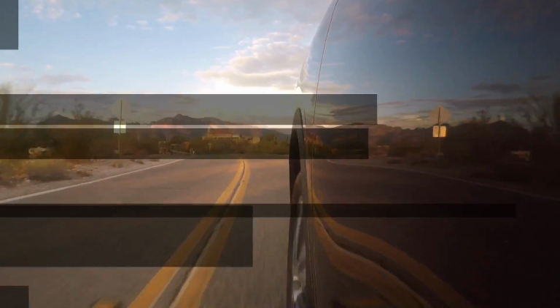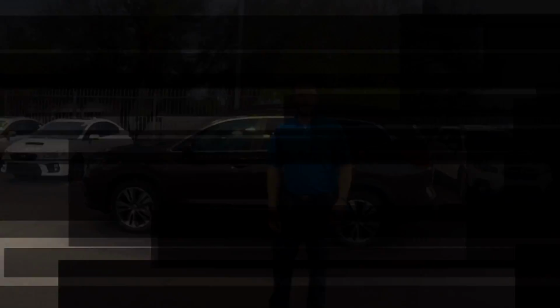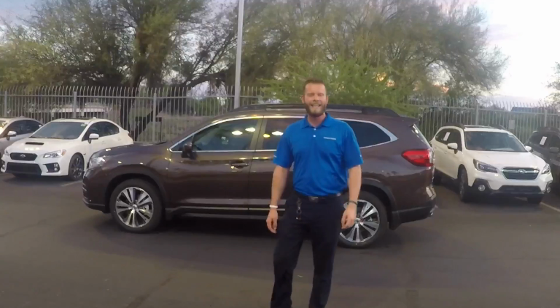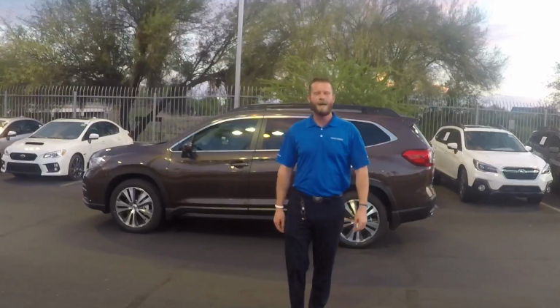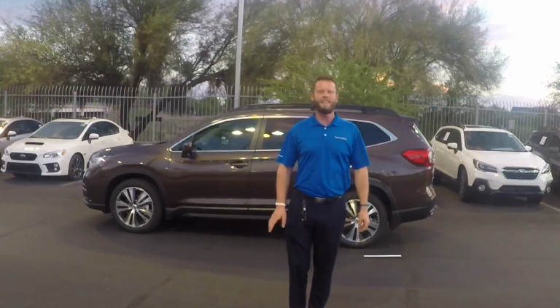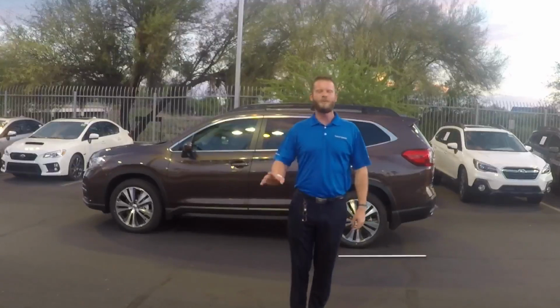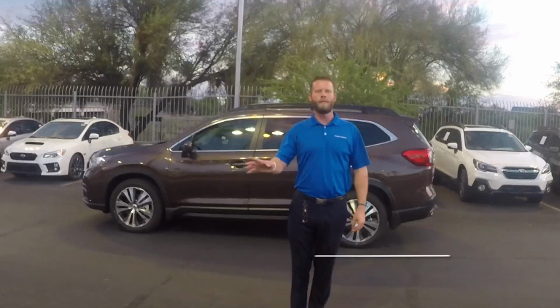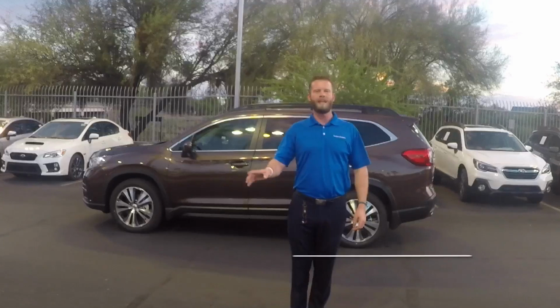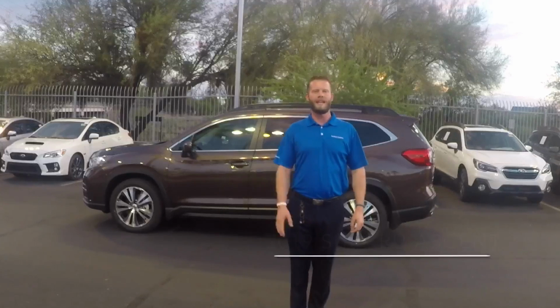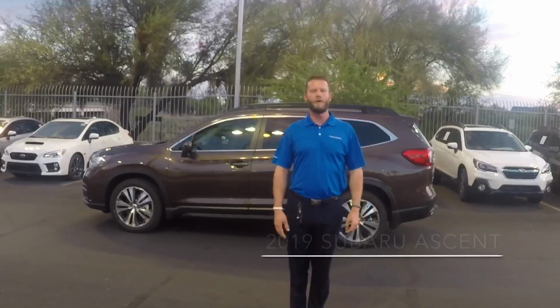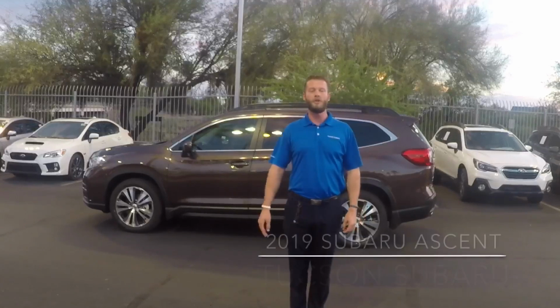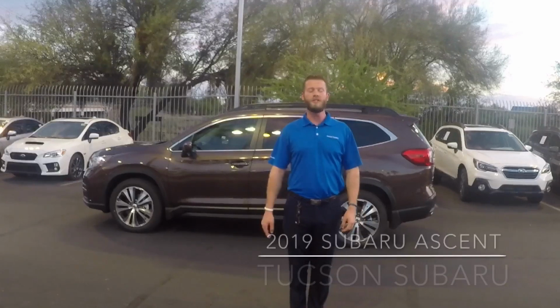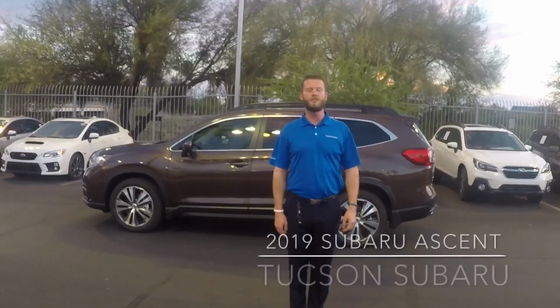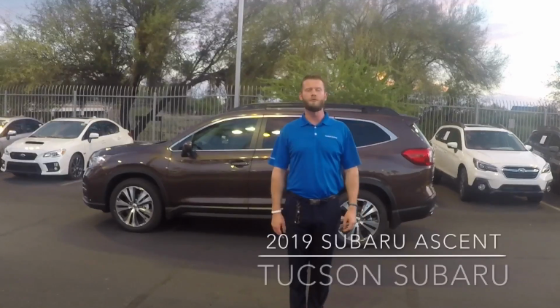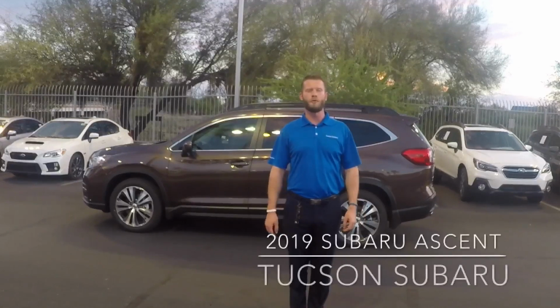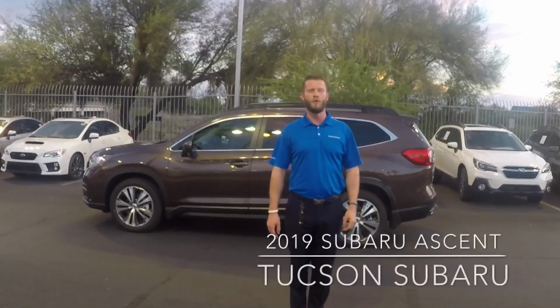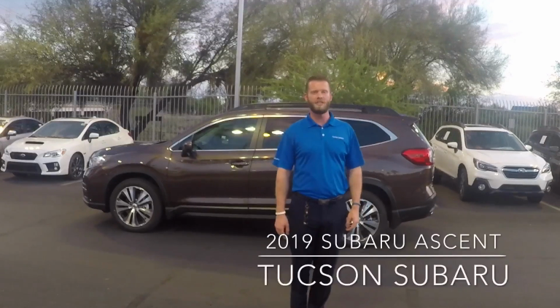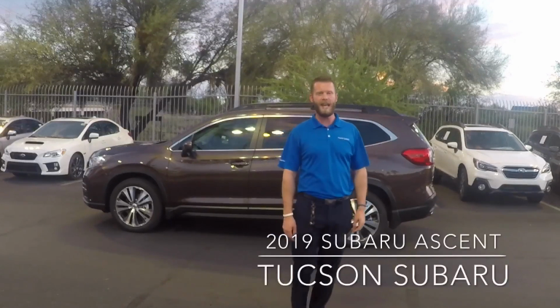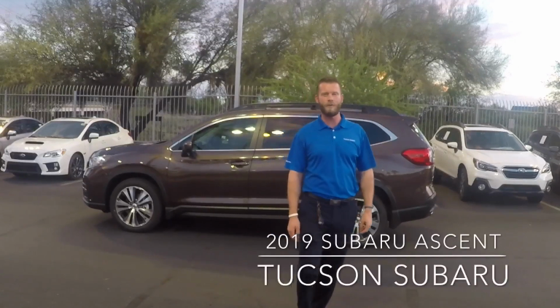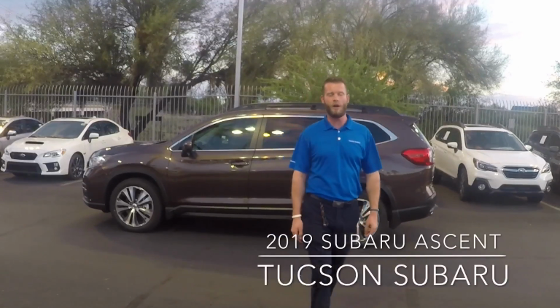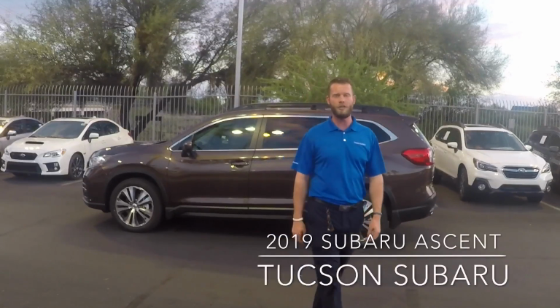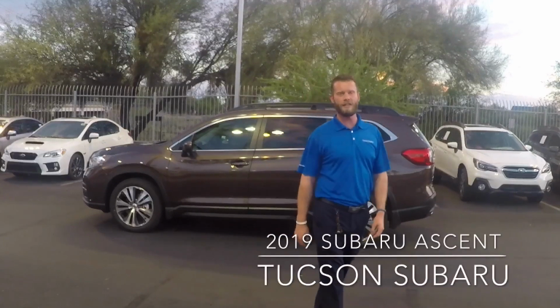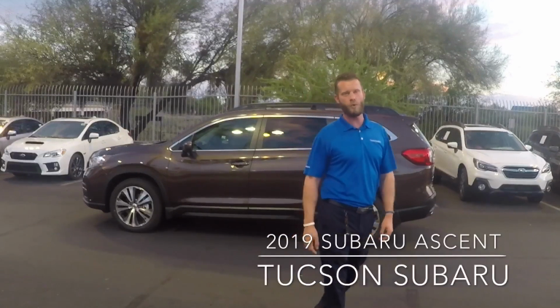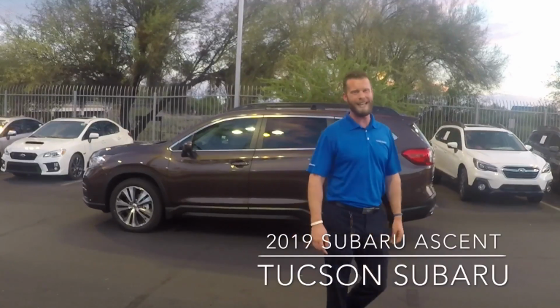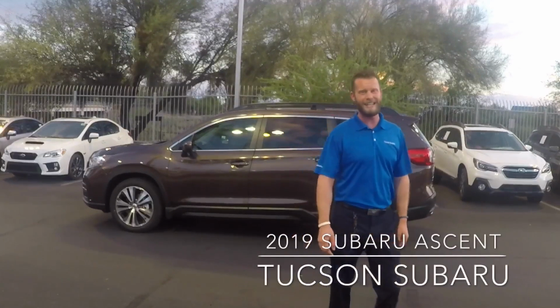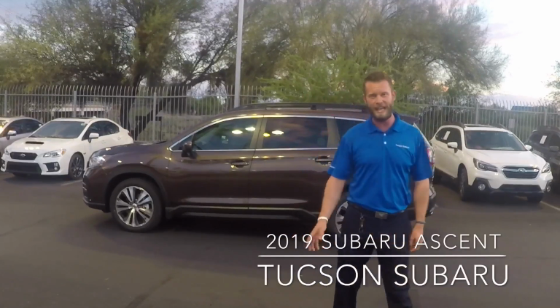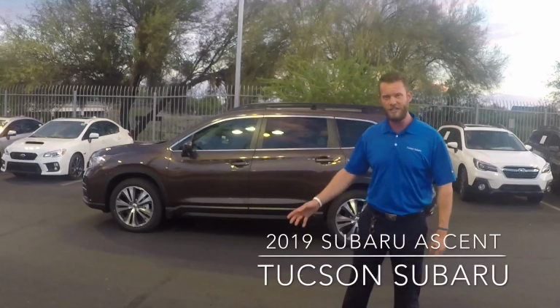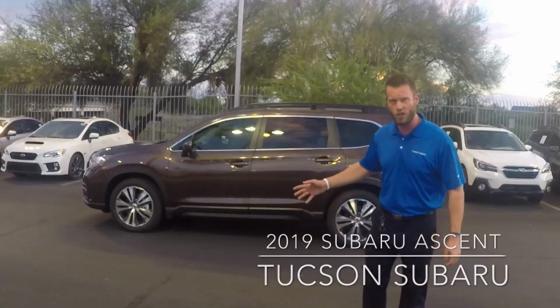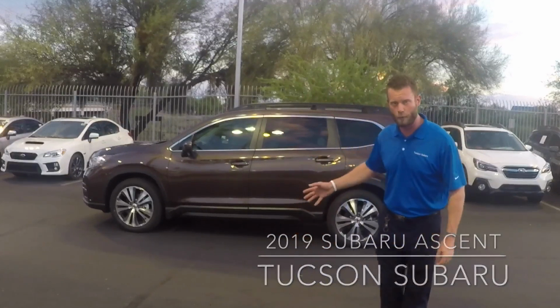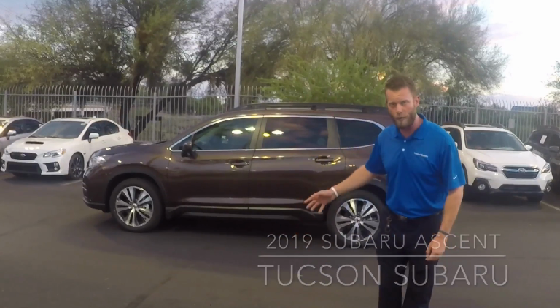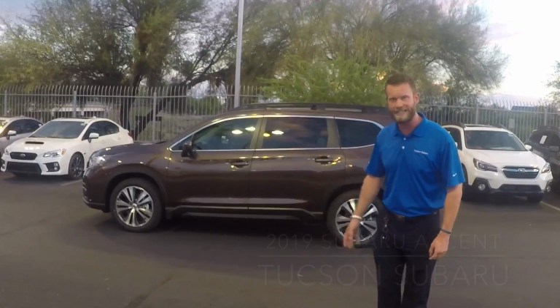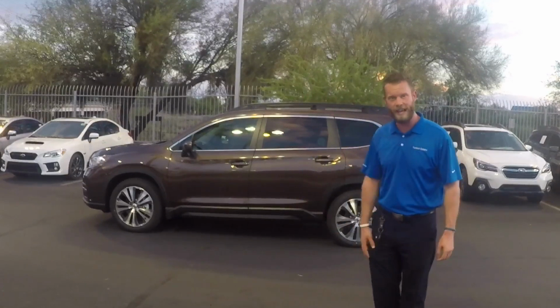Hi, I'm Anthony Tormina and I'm here with Tucson Subaru. Today I want to talk to you about the 2019 Subaru Ascent.